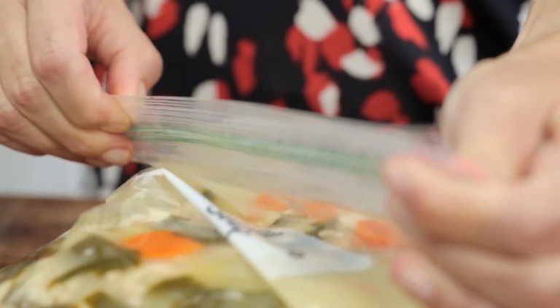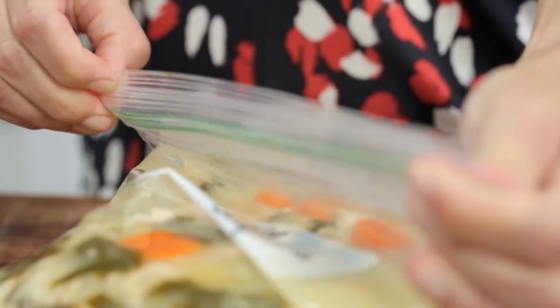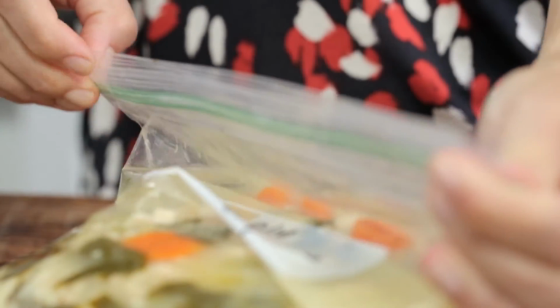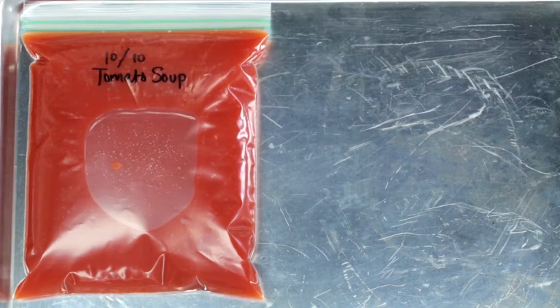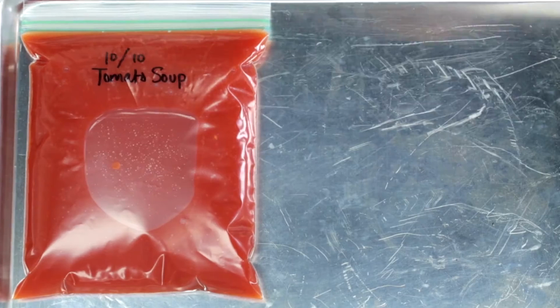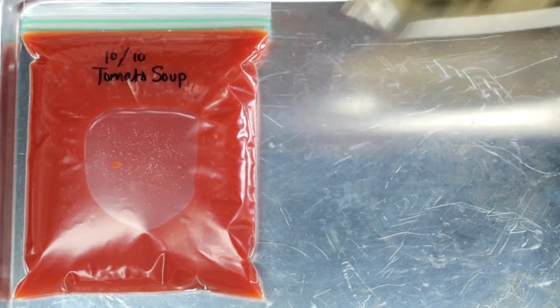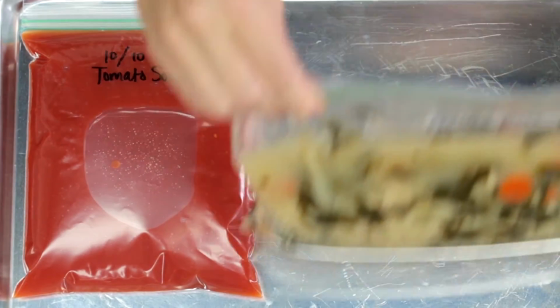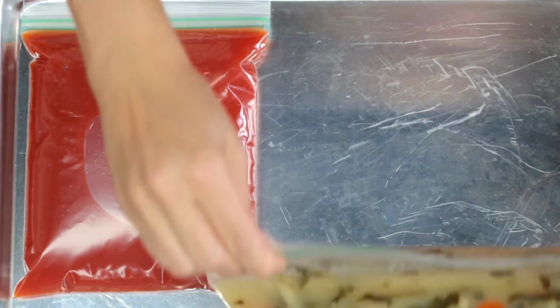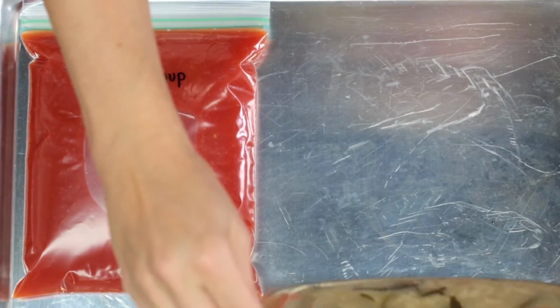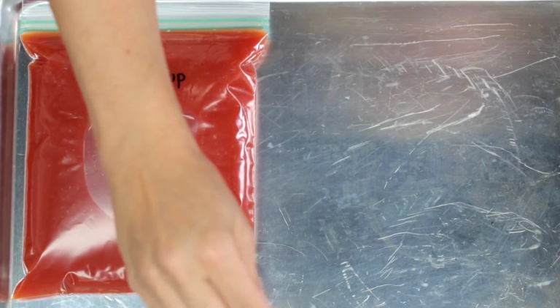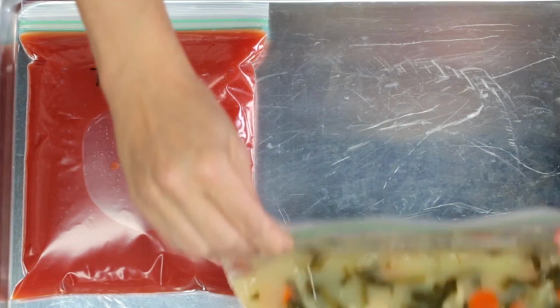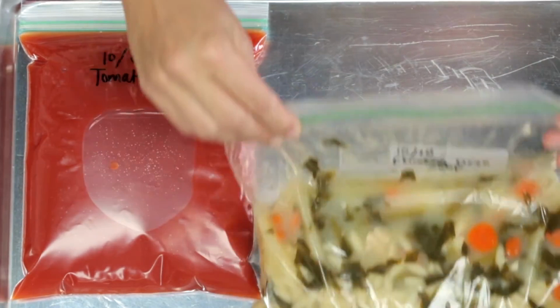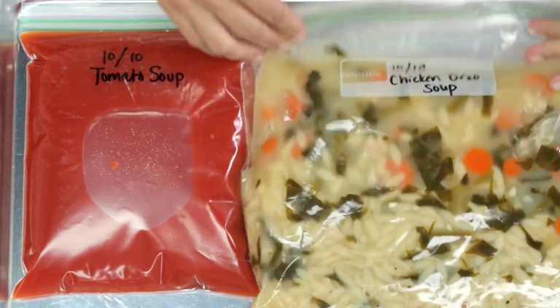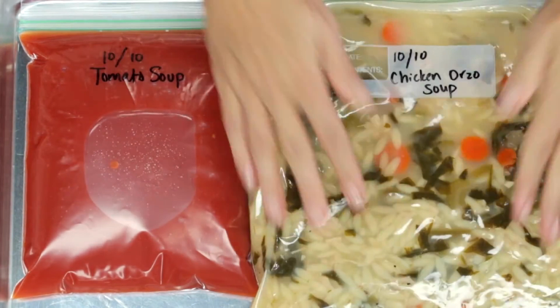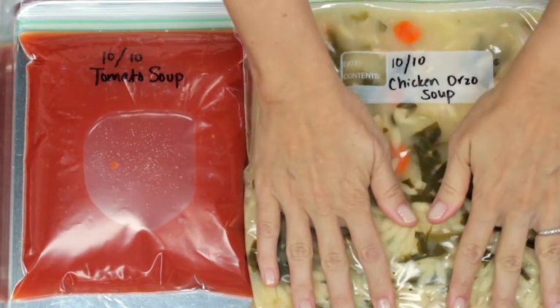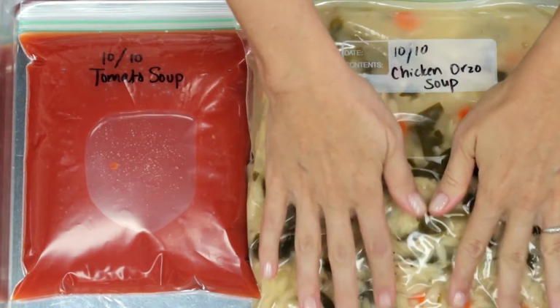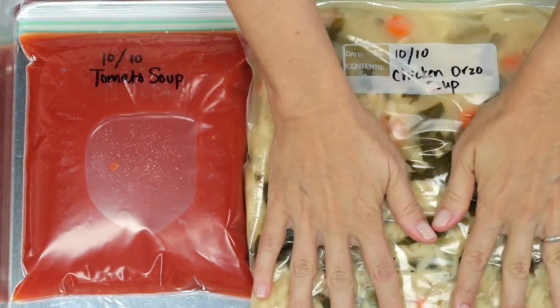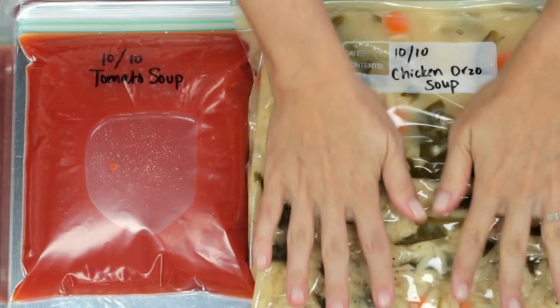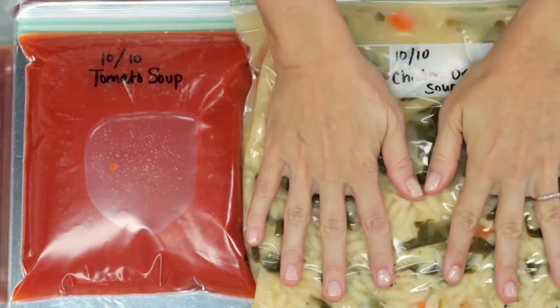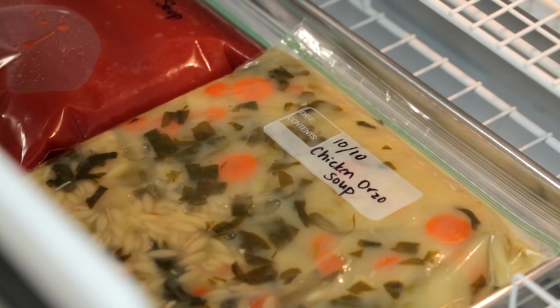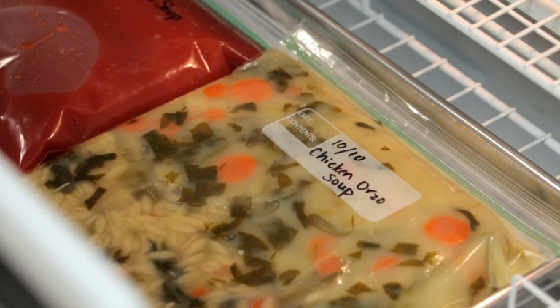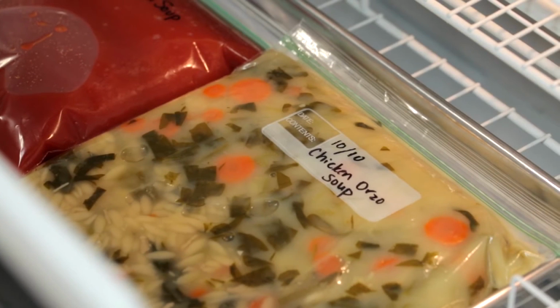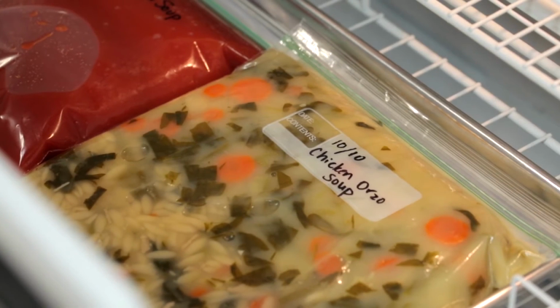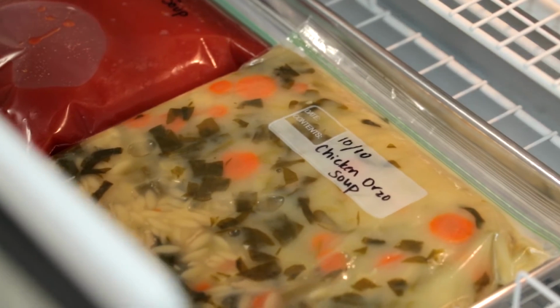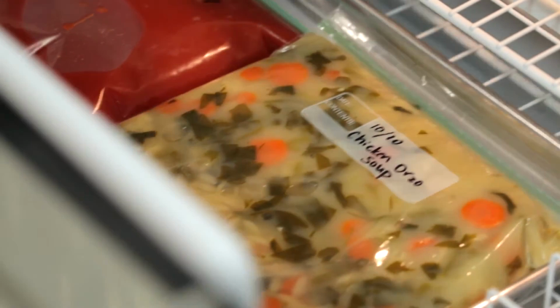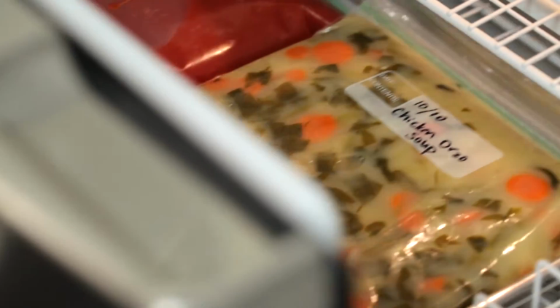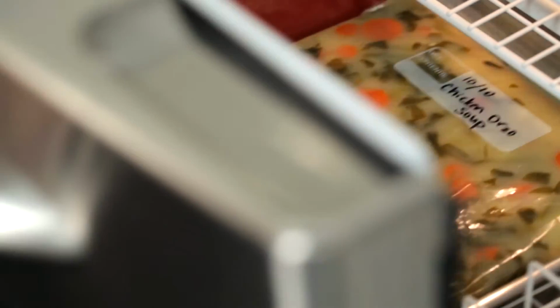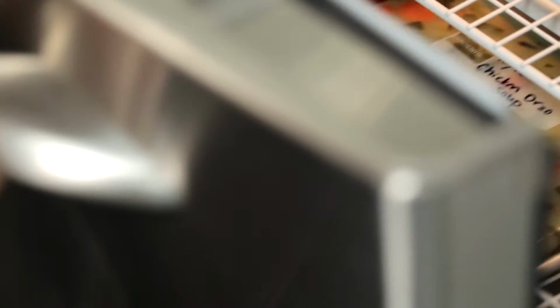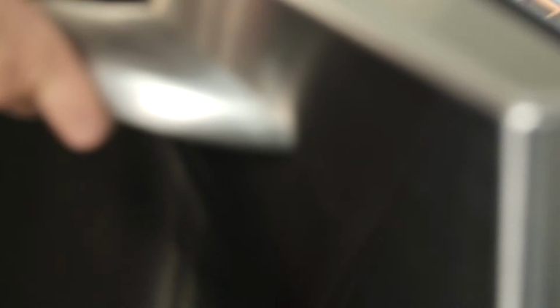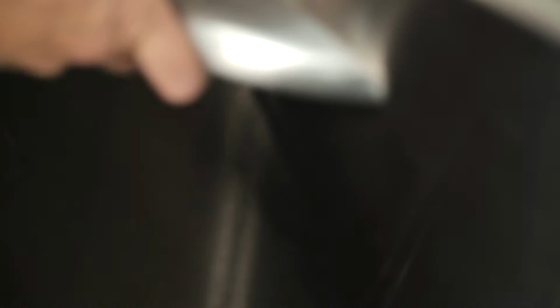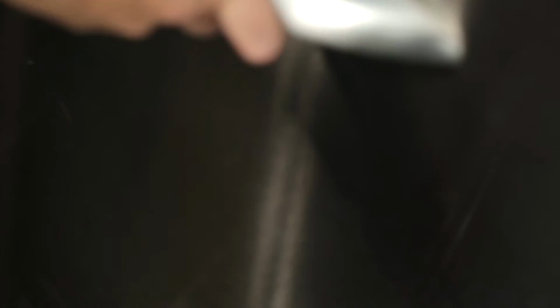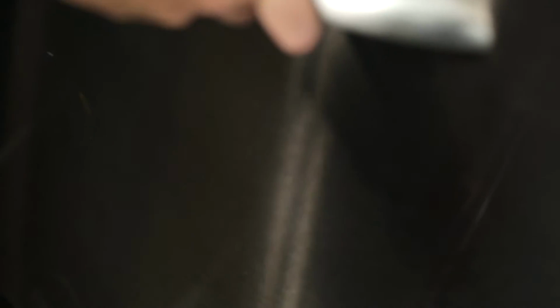Now, put the bags in the freezer. Be sure to lay them flat in a single layer. Once they're frozen, you can stack them to save space.